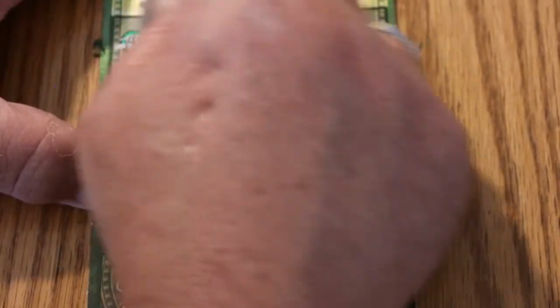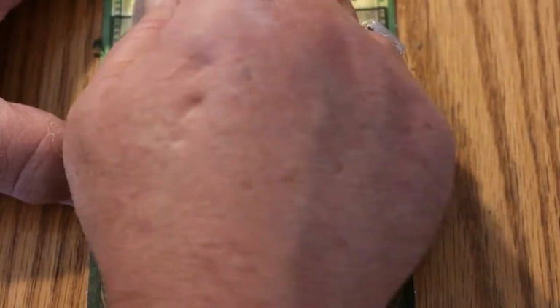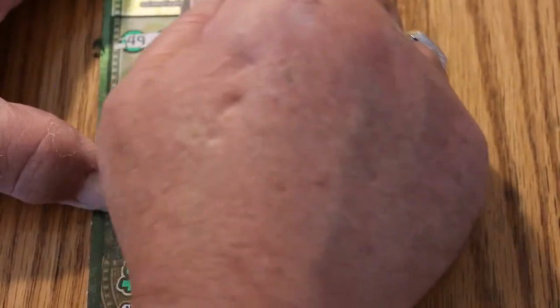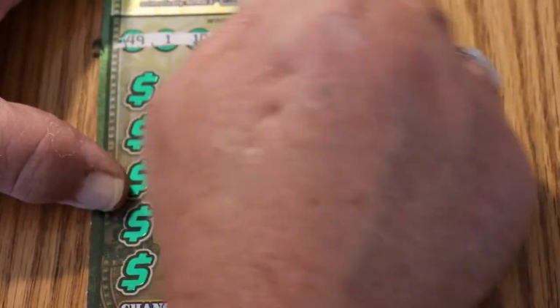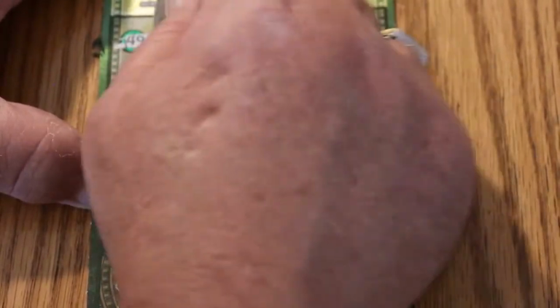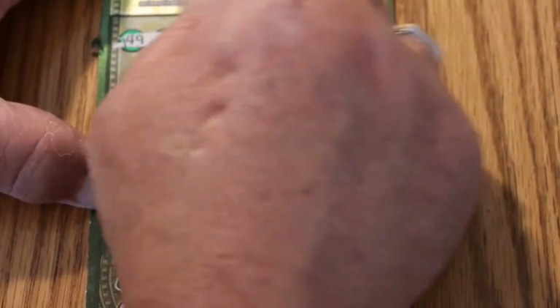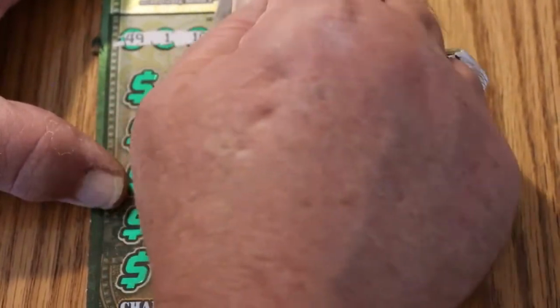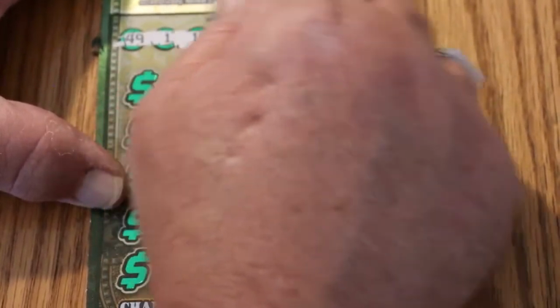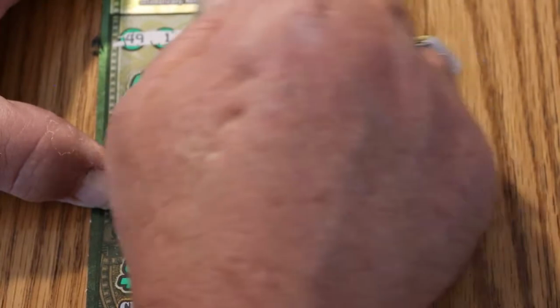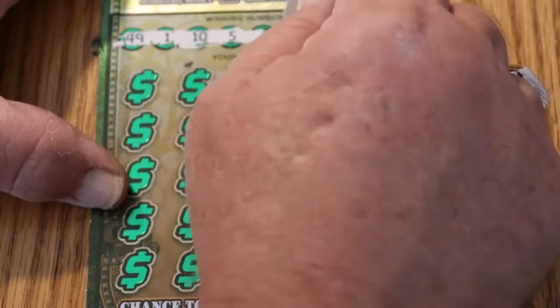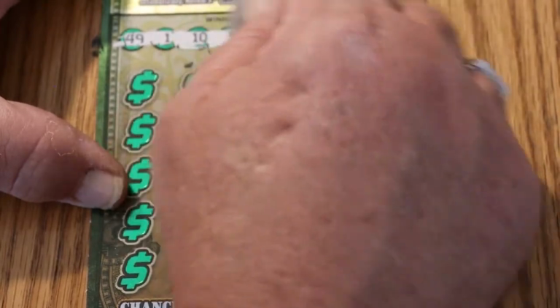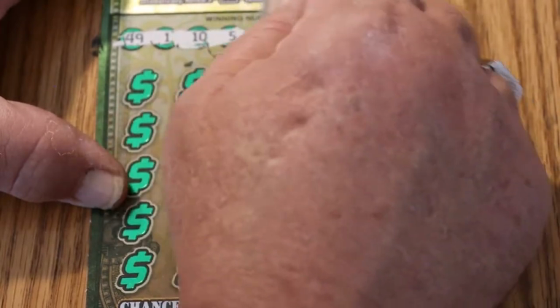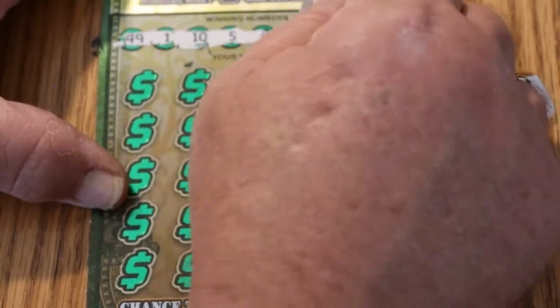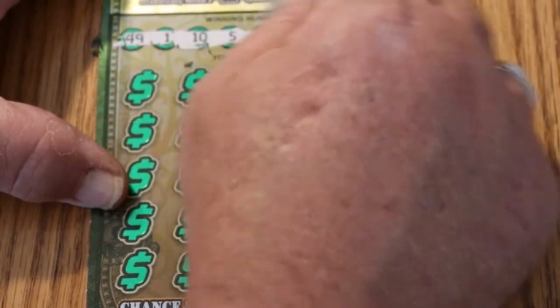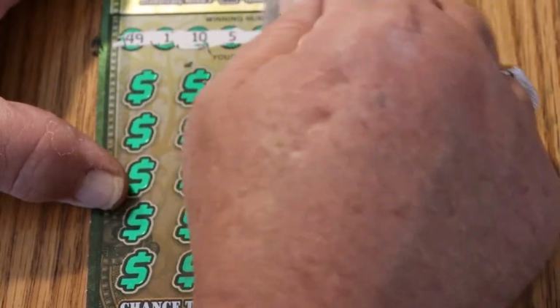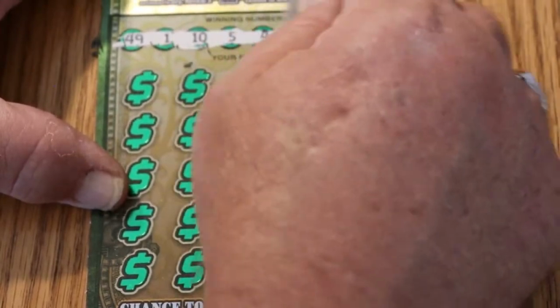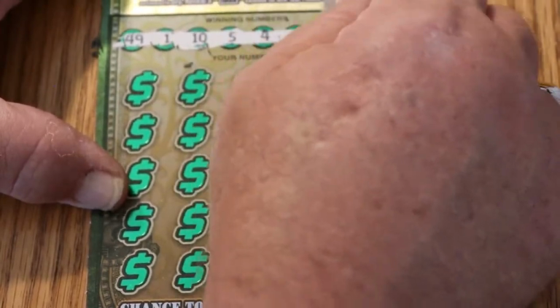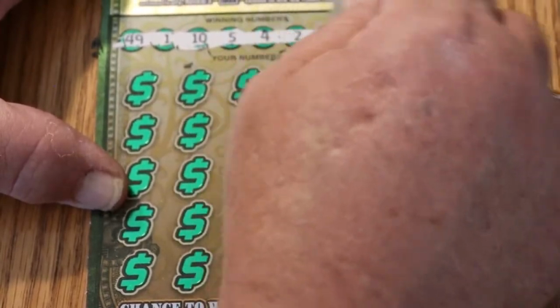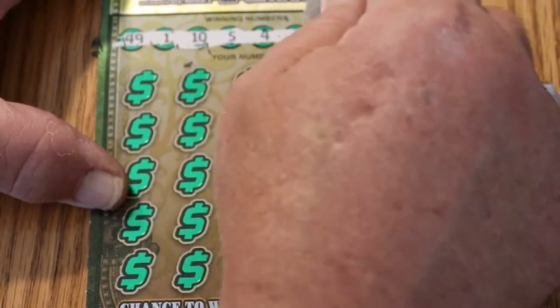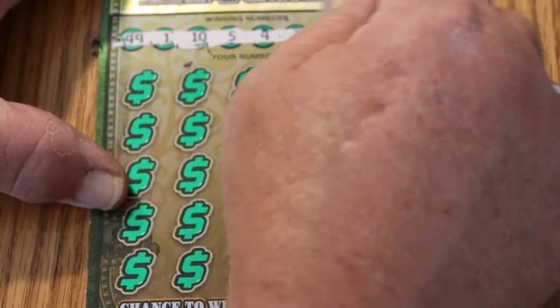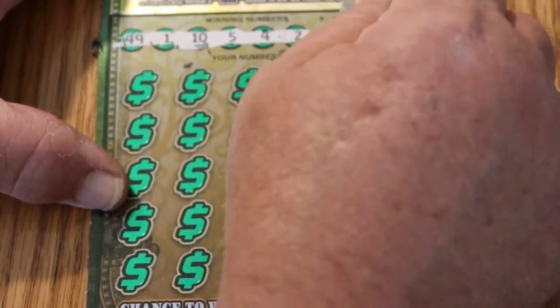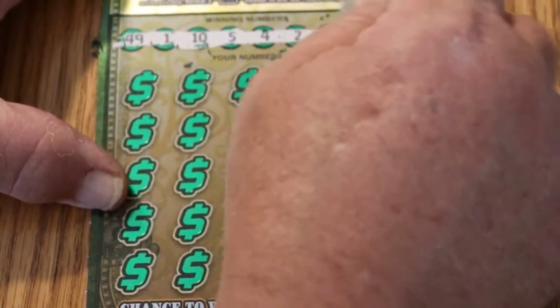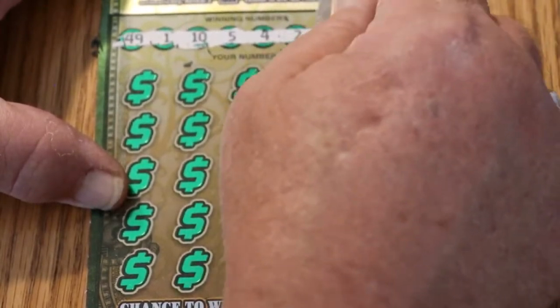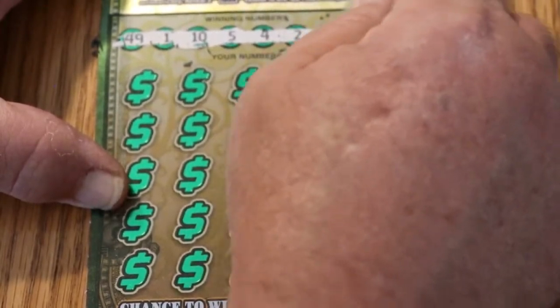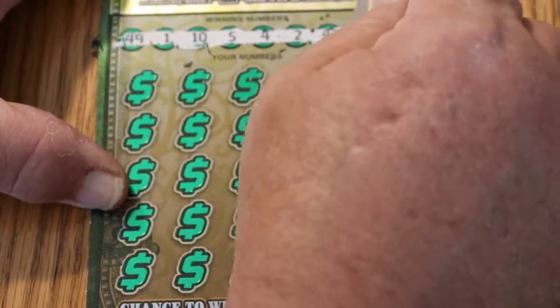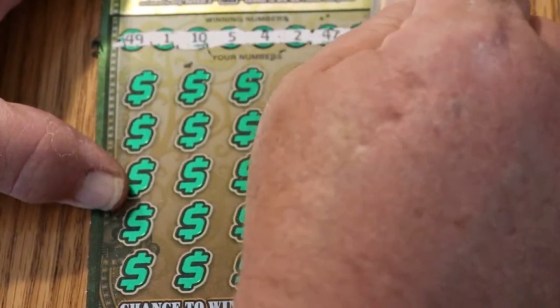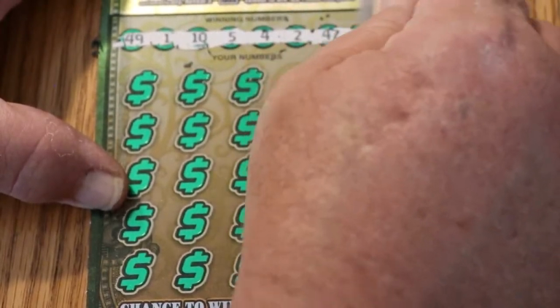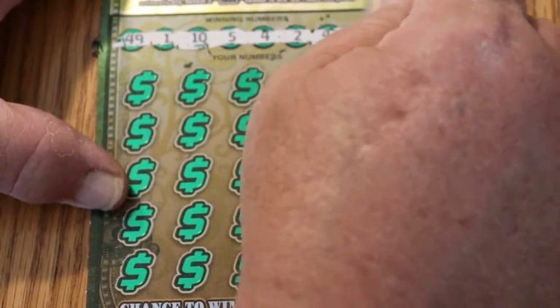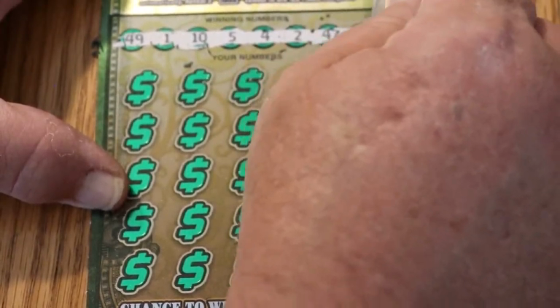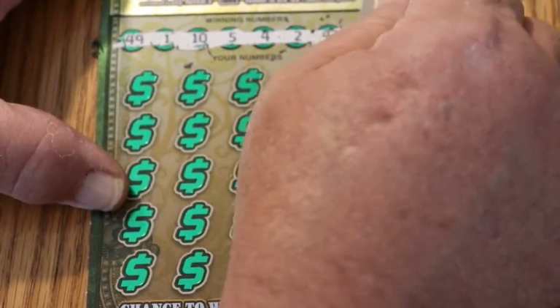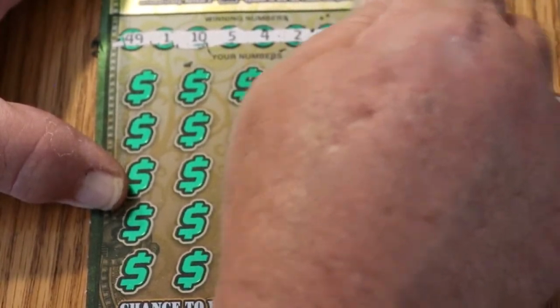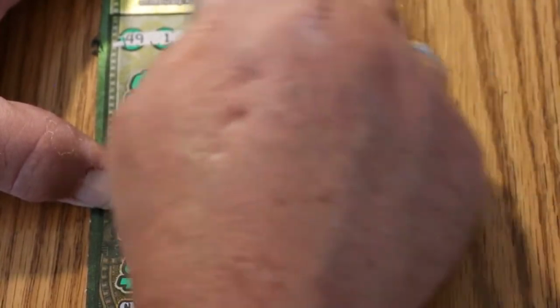Your numbers for ticket 019: 49, 1, 10, 5, 4, 2, 47, and 8.